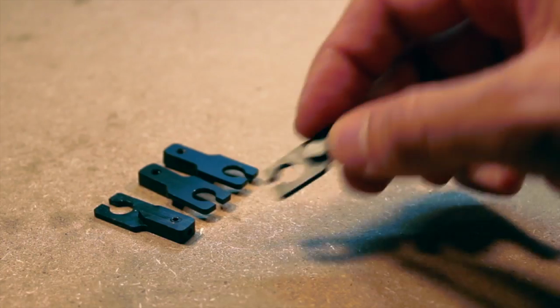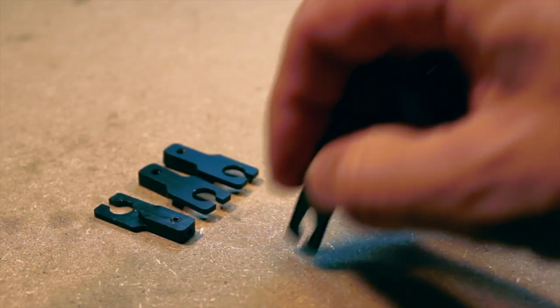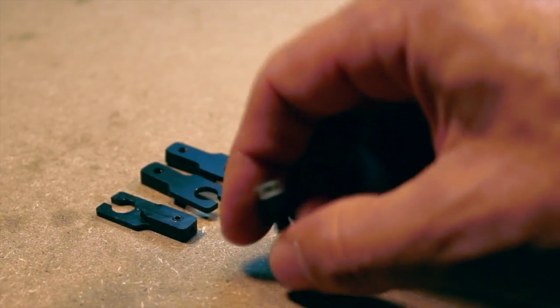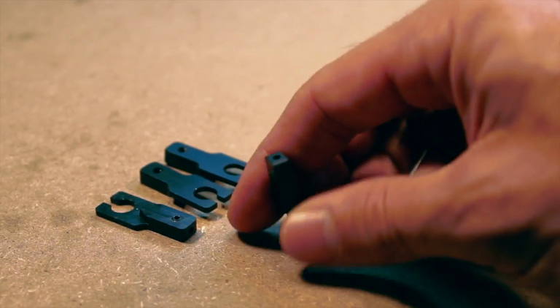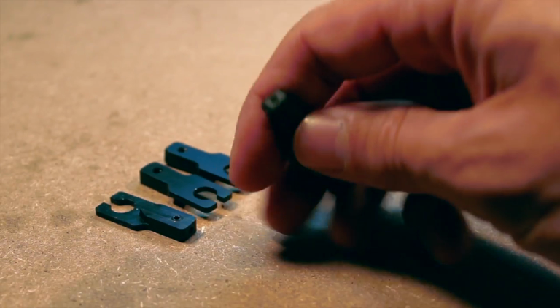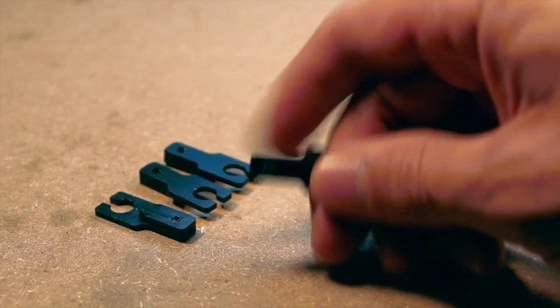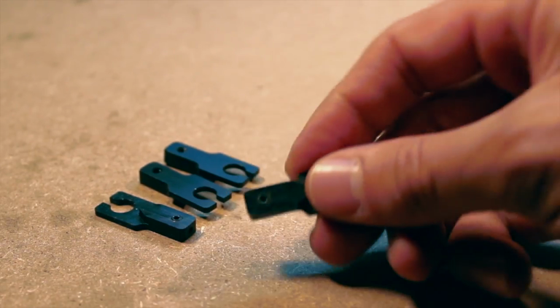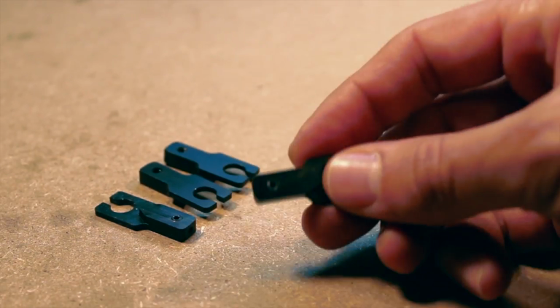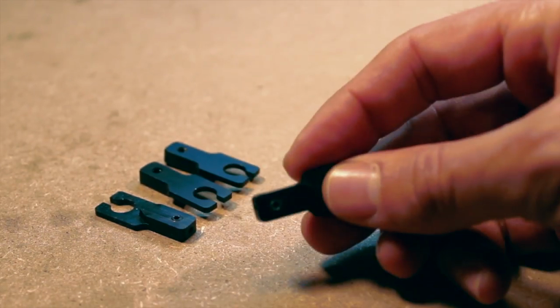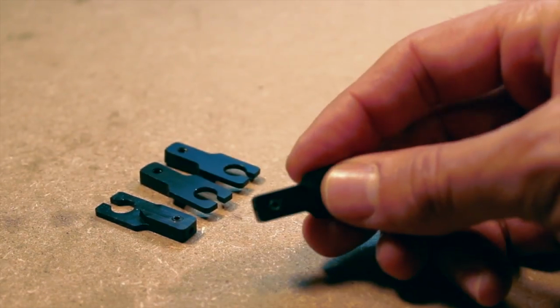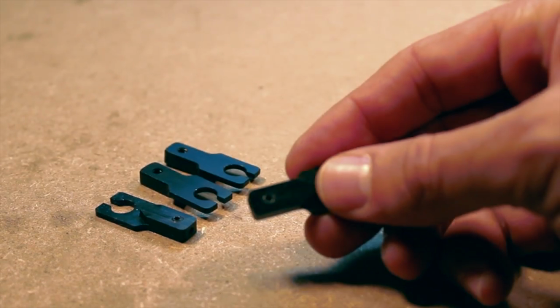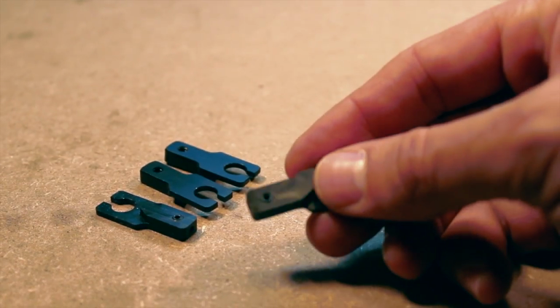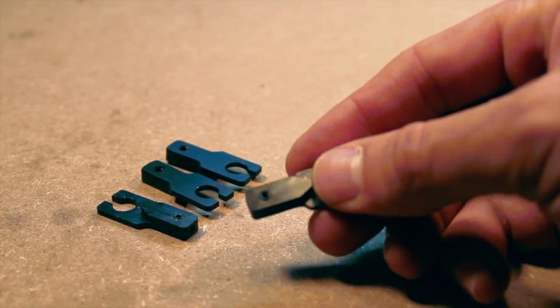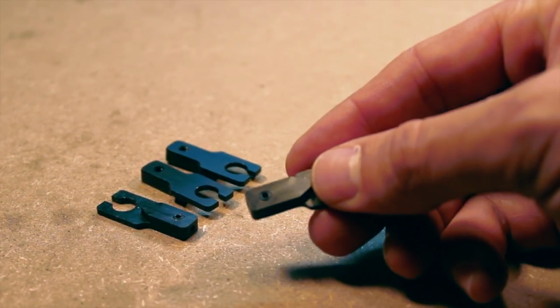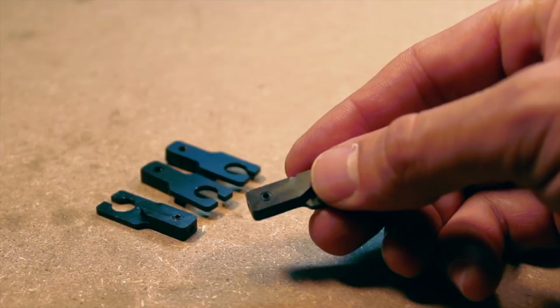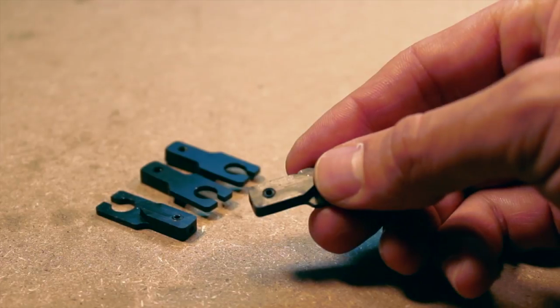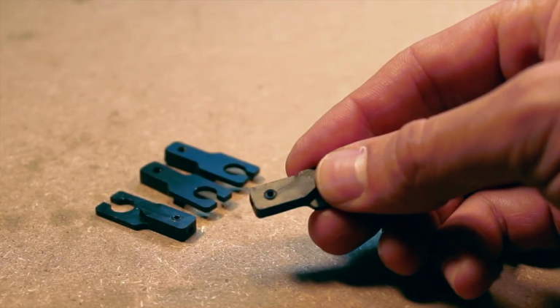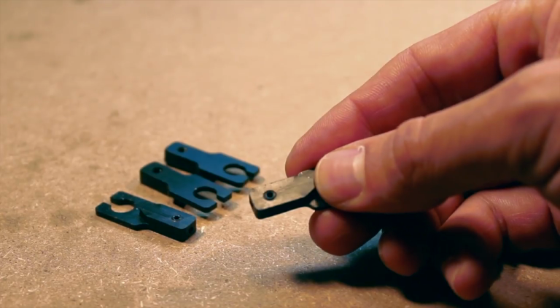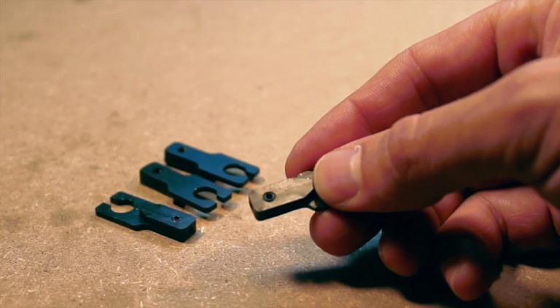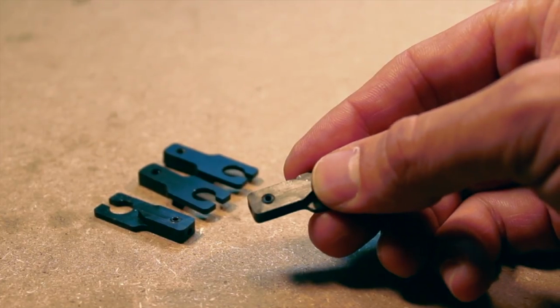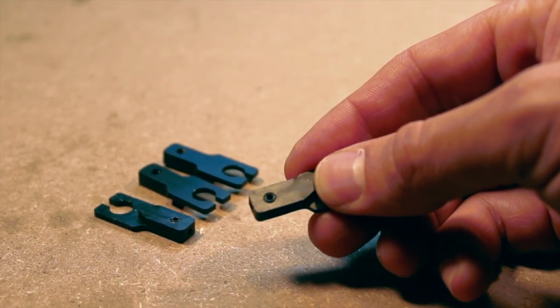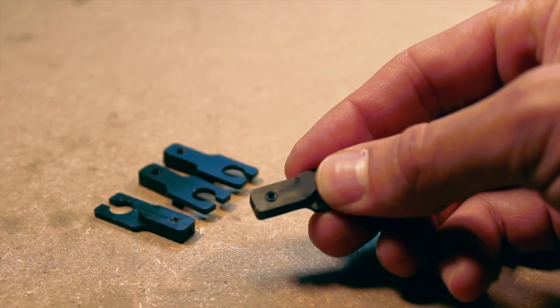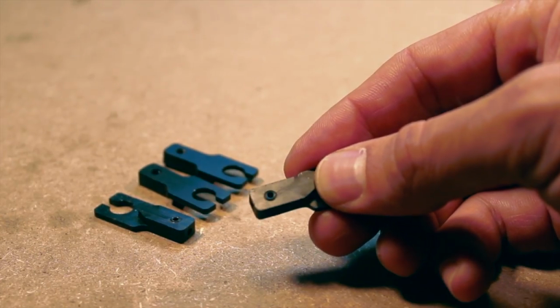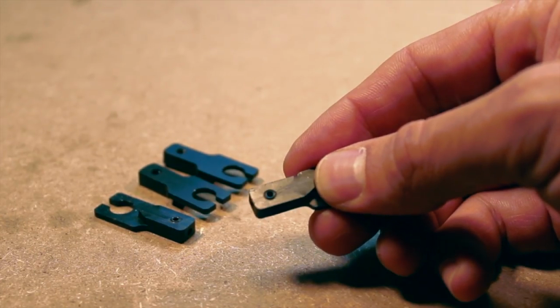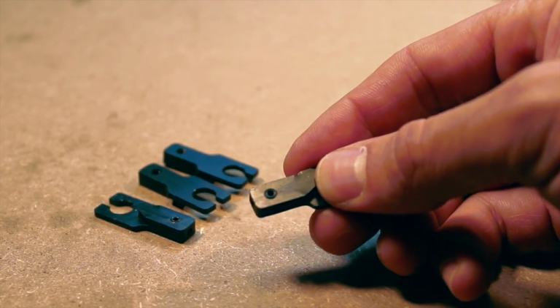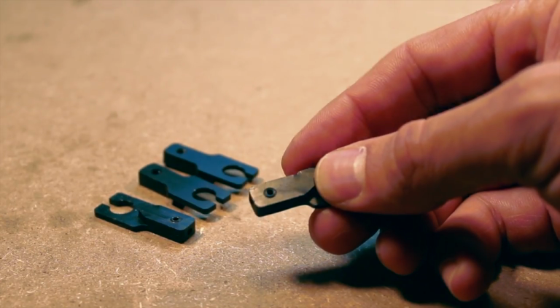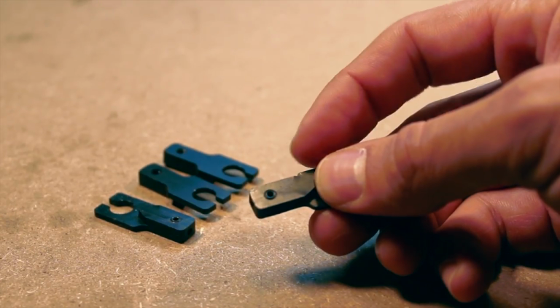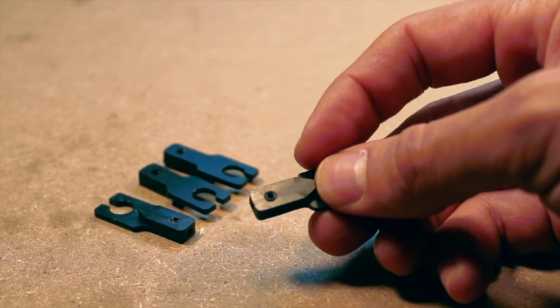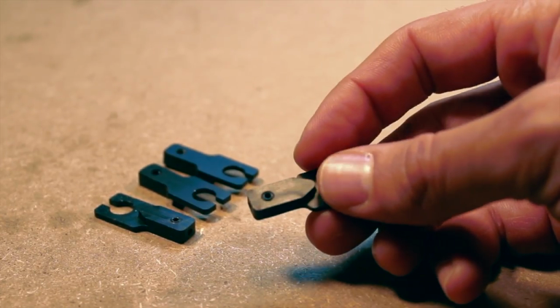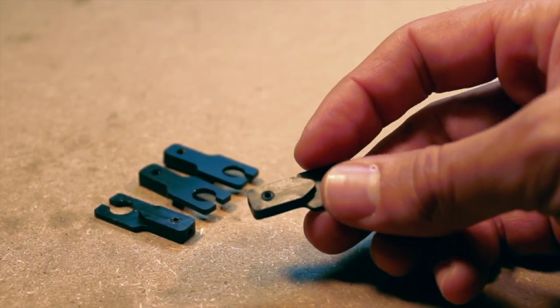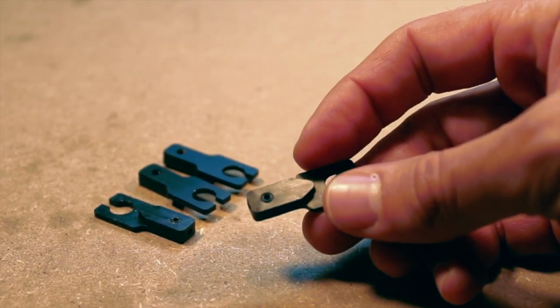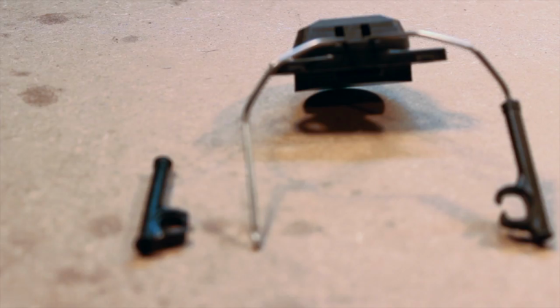Be sure to note that there are two different sides to the SARA: a raised side and a flat side. That information will come in handy later.